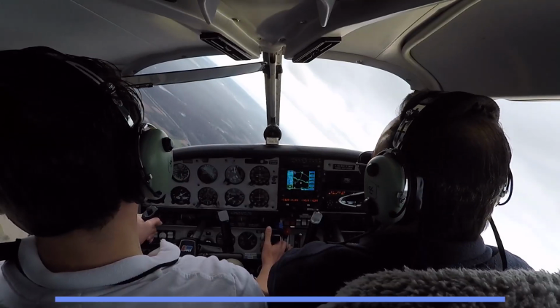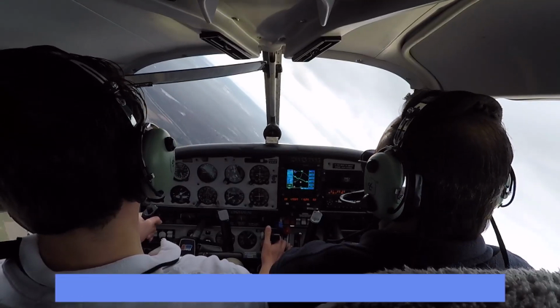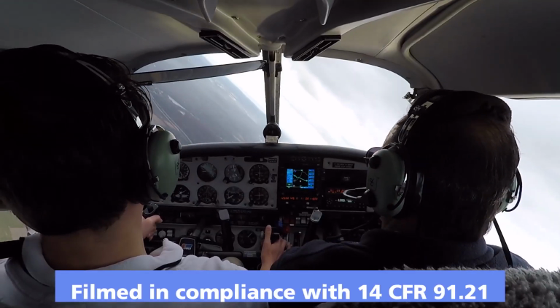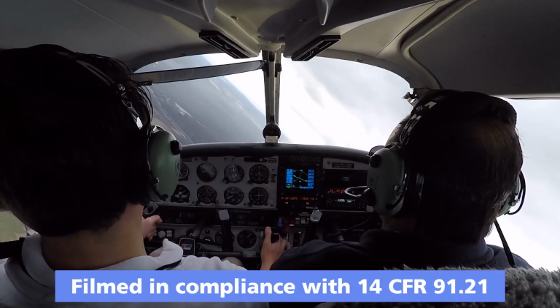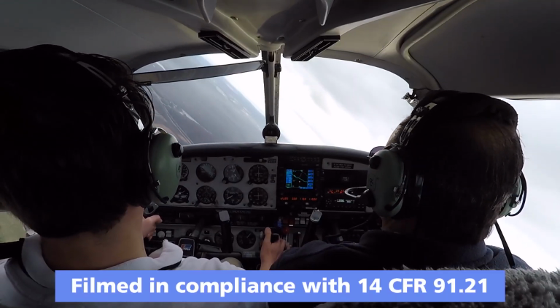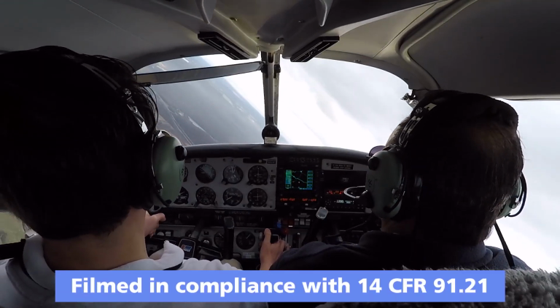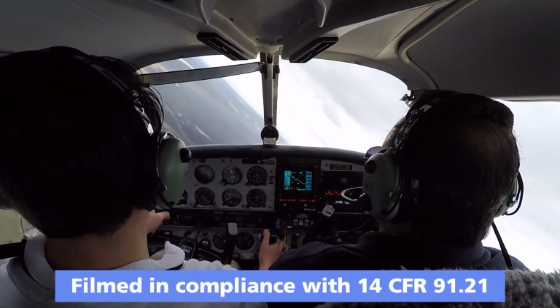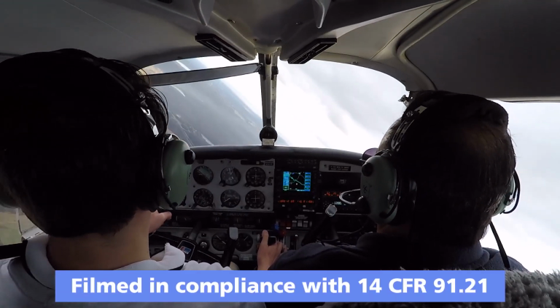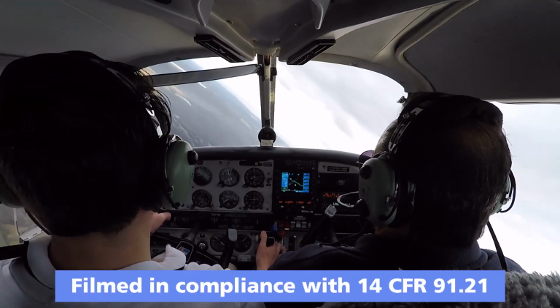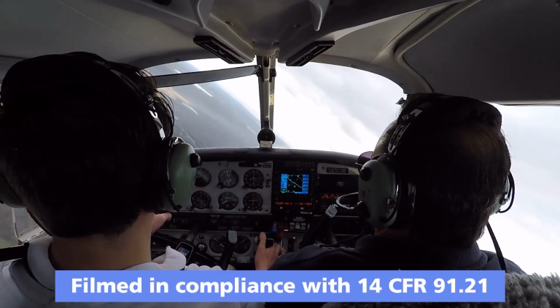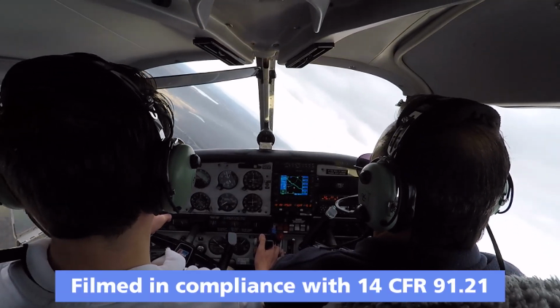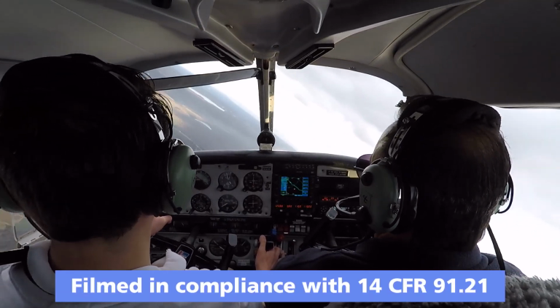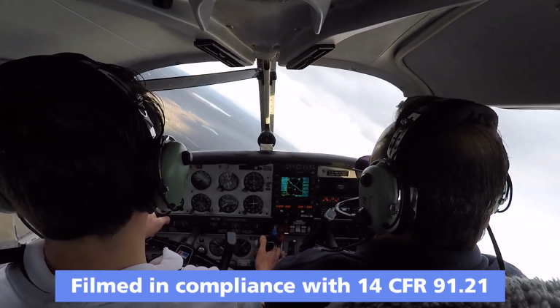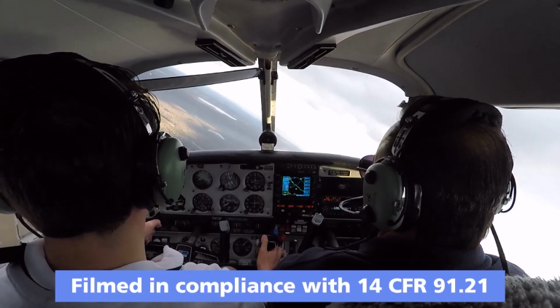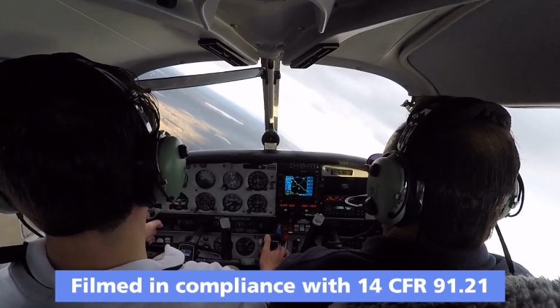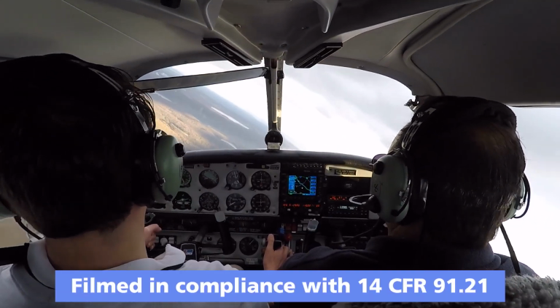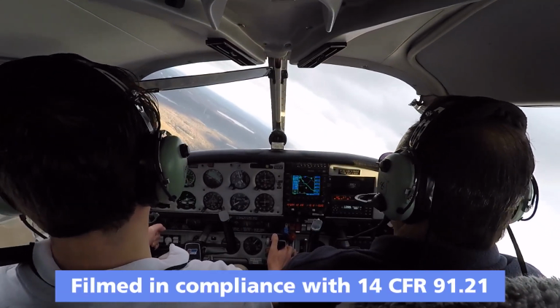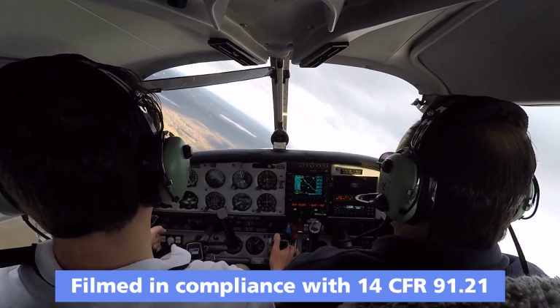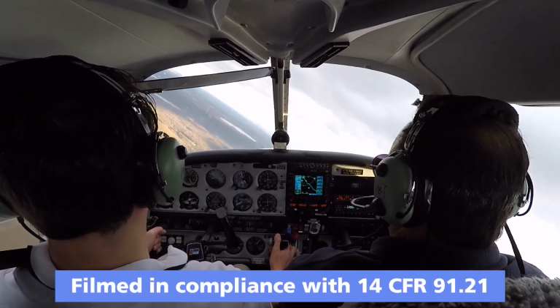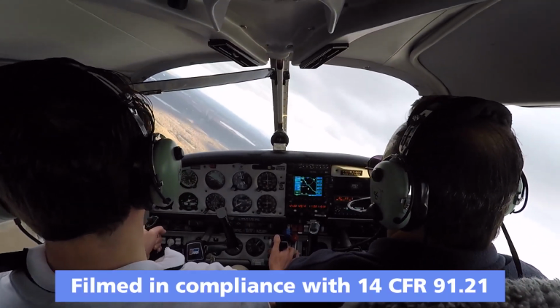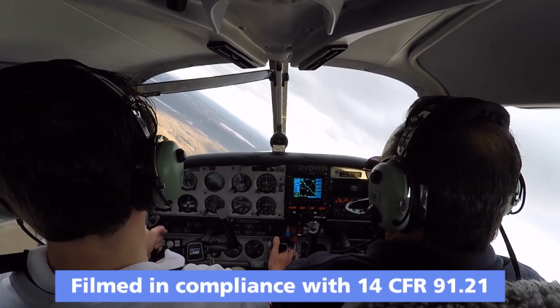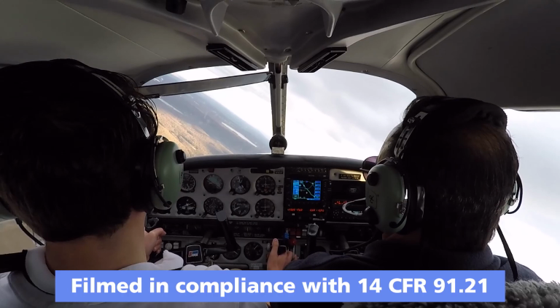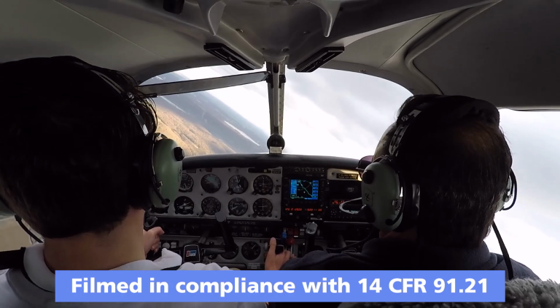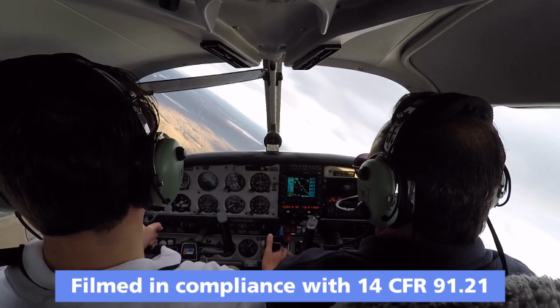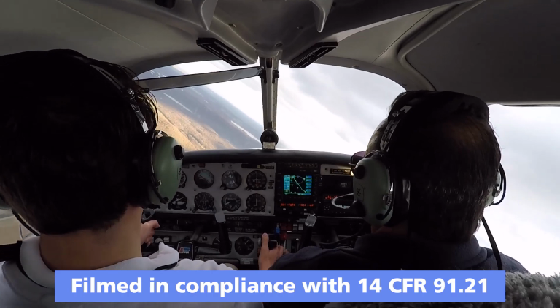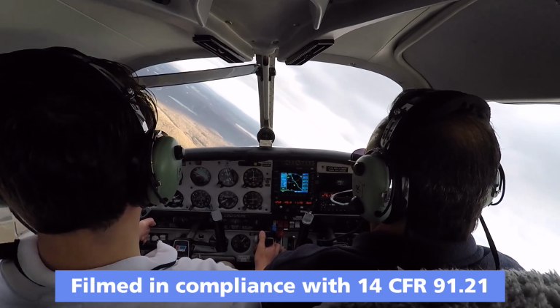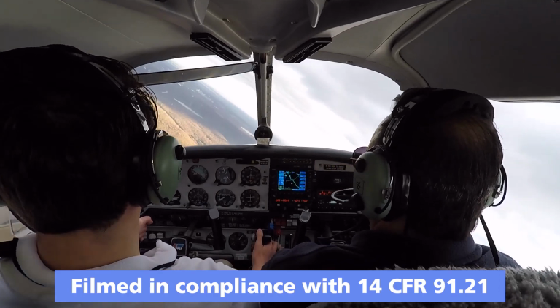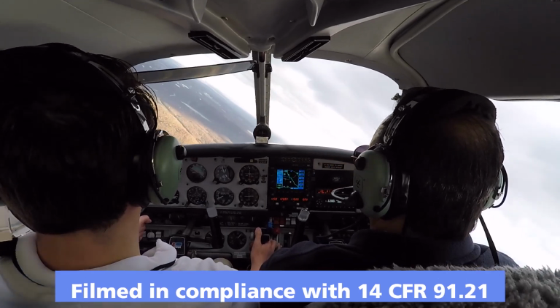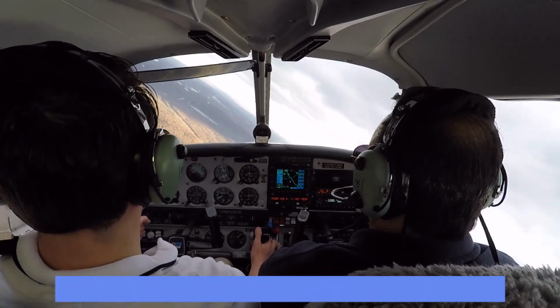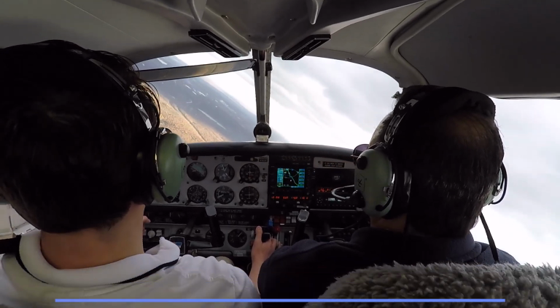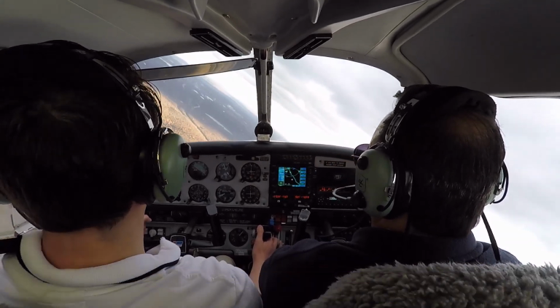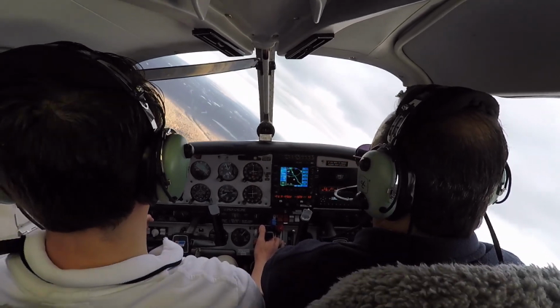Catch it. Catch it. She's starting to descend. Catch it. No, I didn't mean roll out. Look at the vertical speed — it's 500 down.